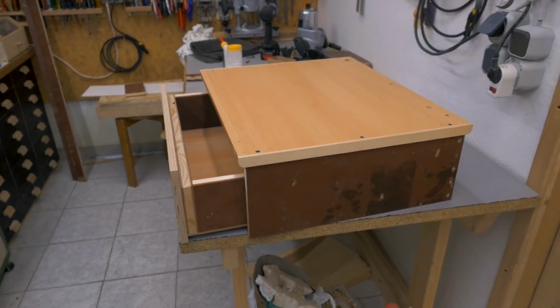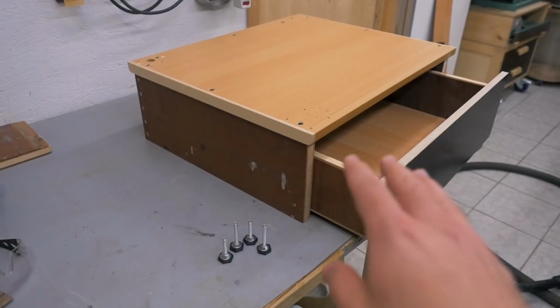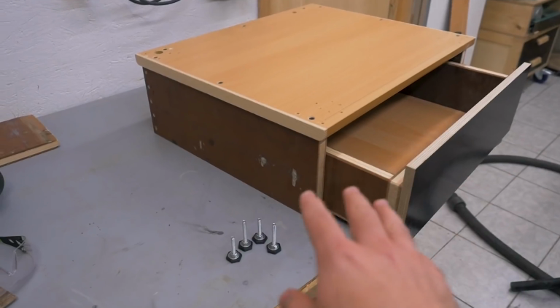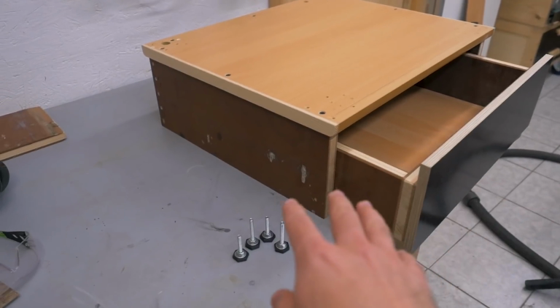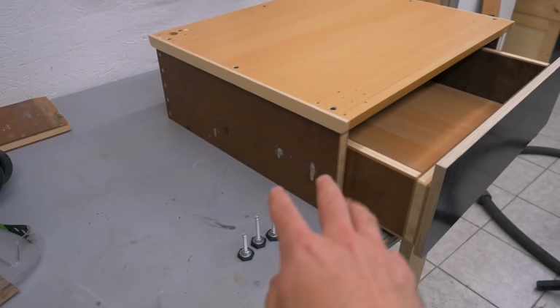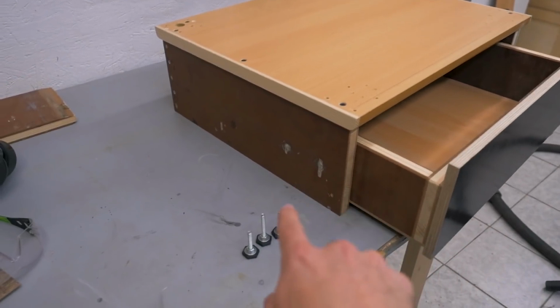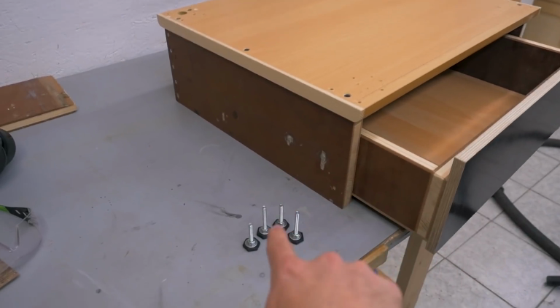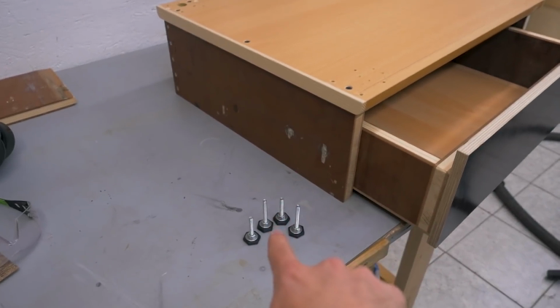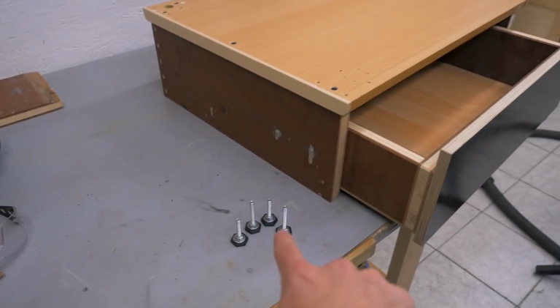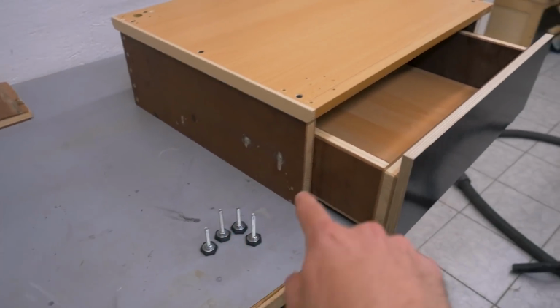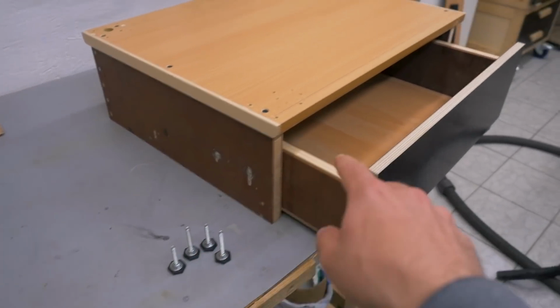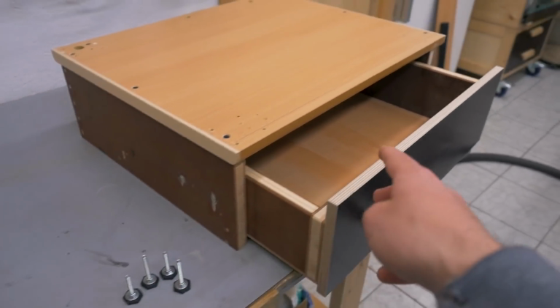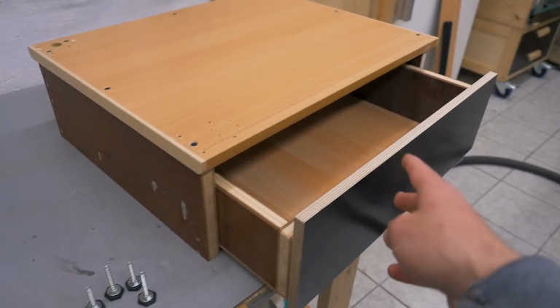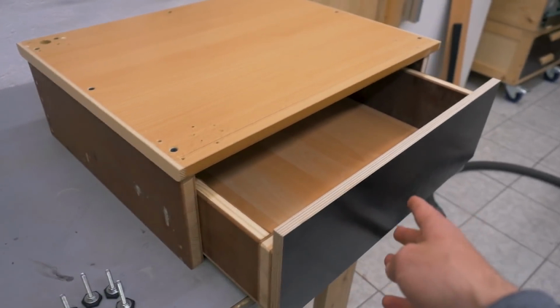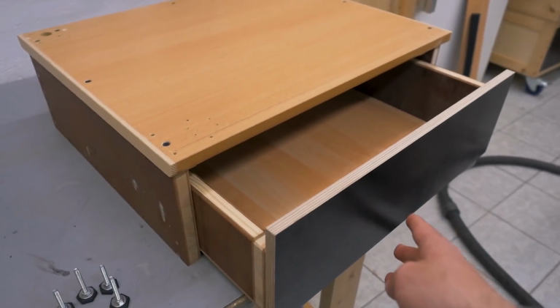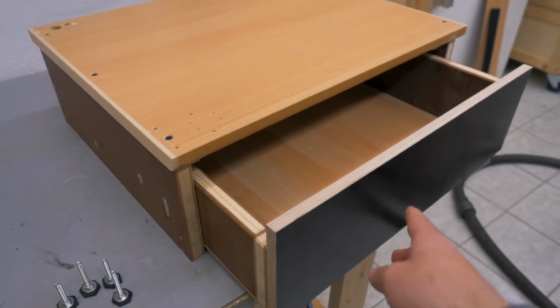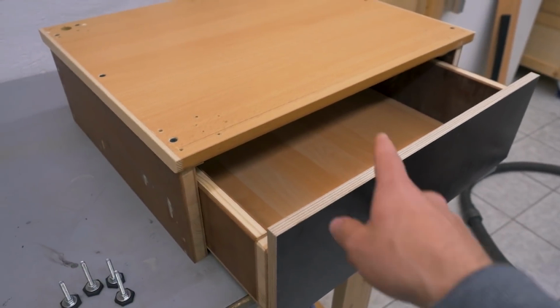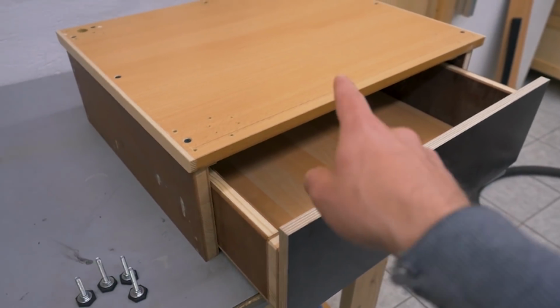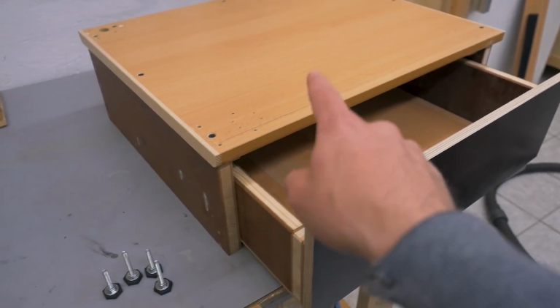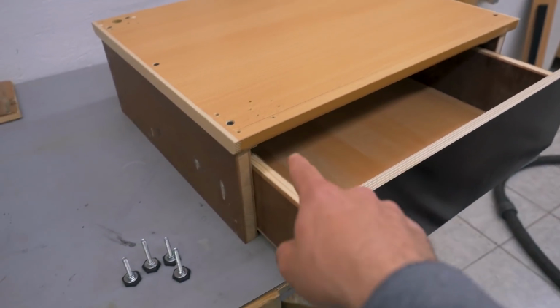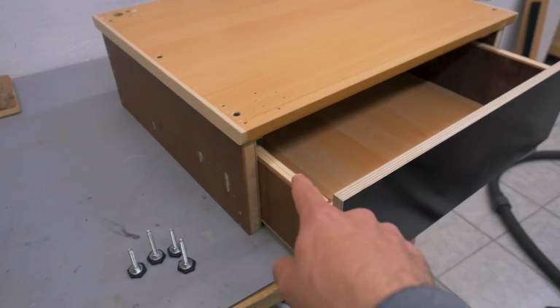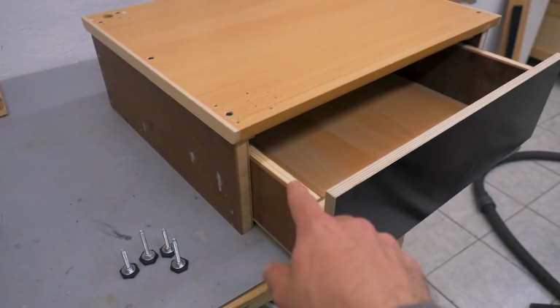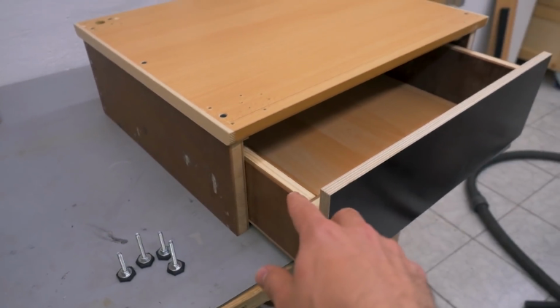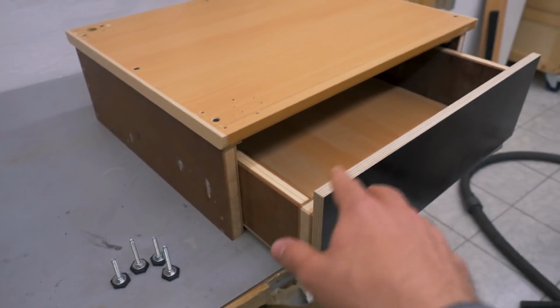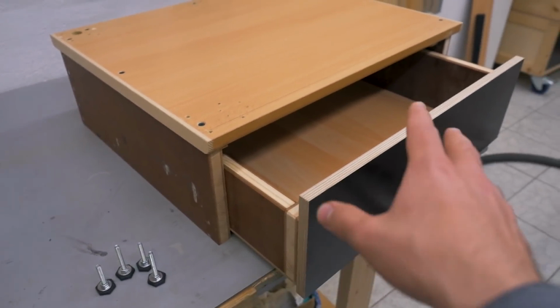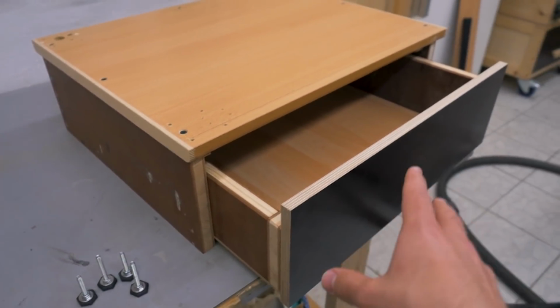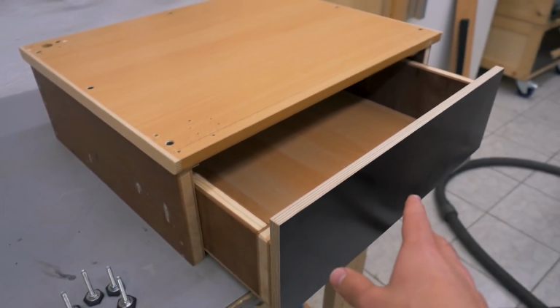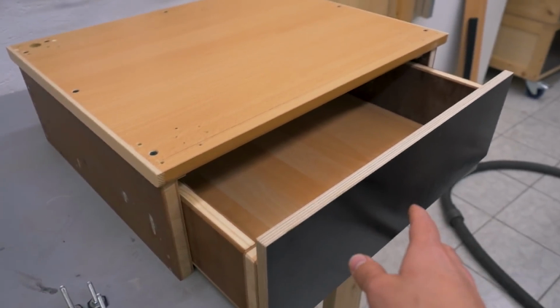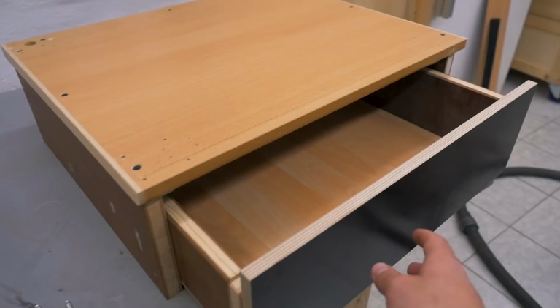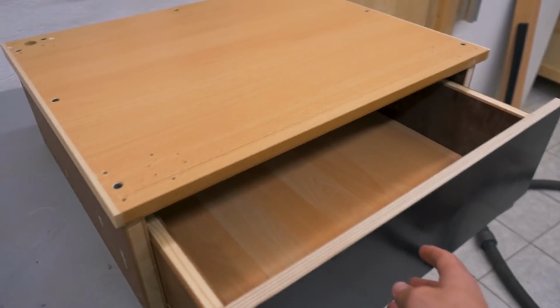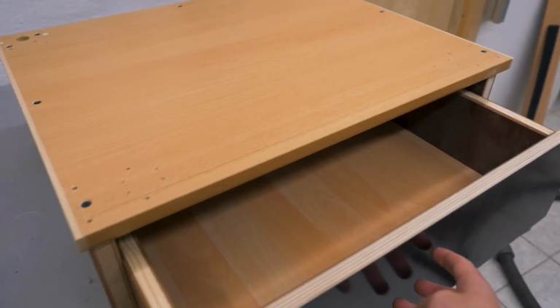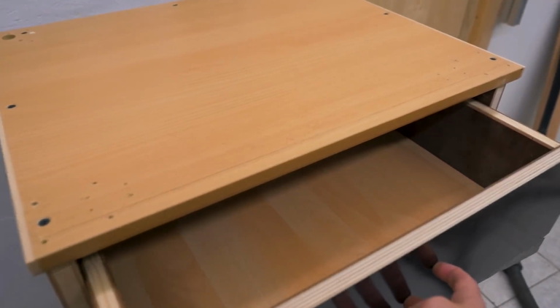It's almost finished — only leveling feet and a drawer pull are missing. The interesting part is the way I made the drawer slide.